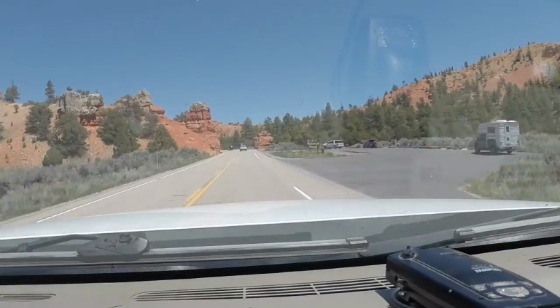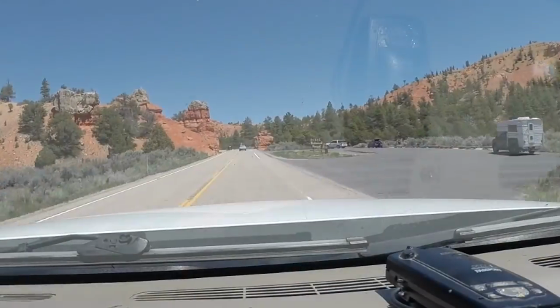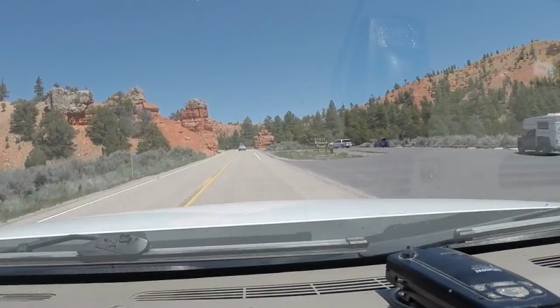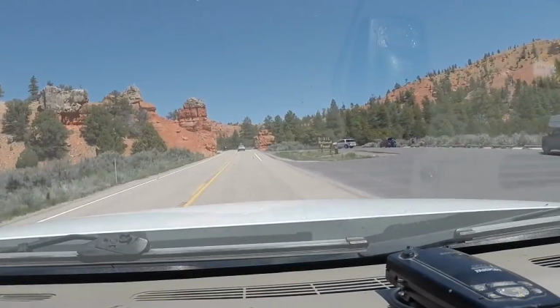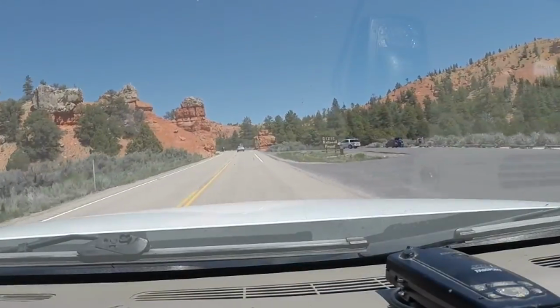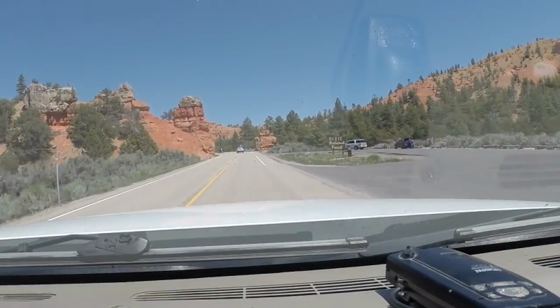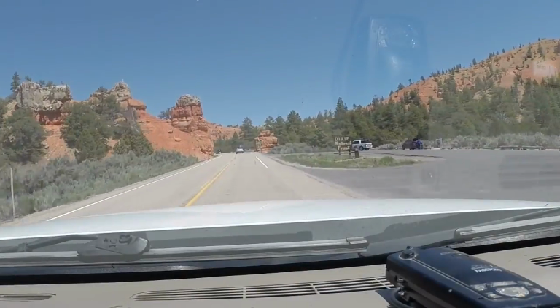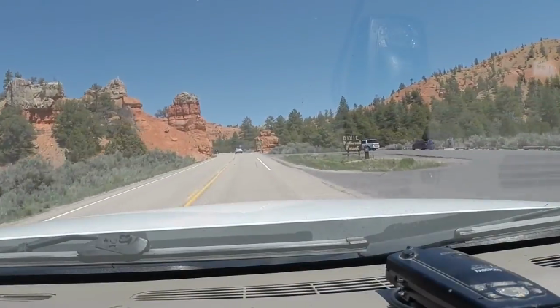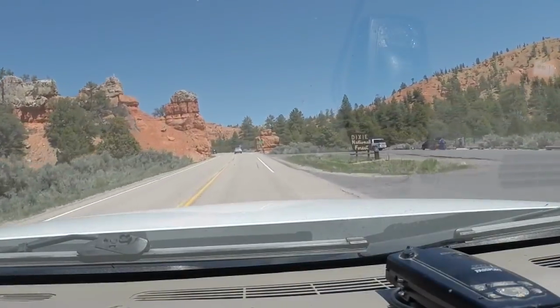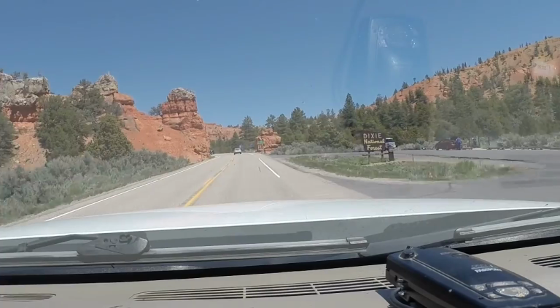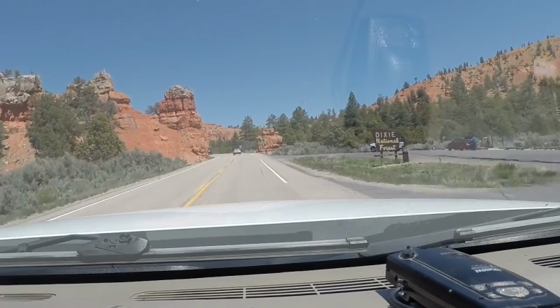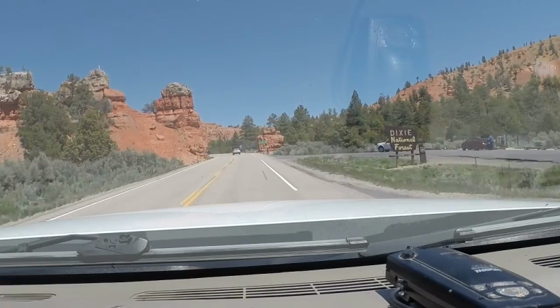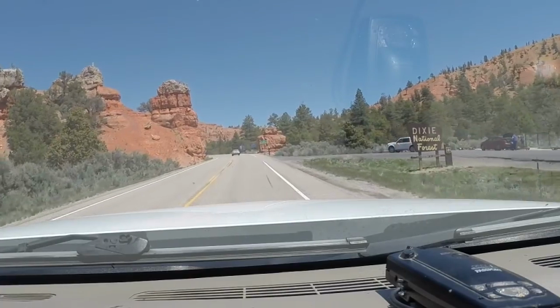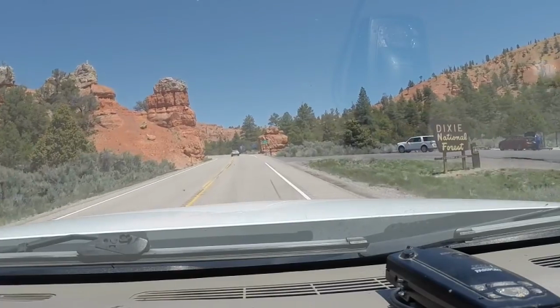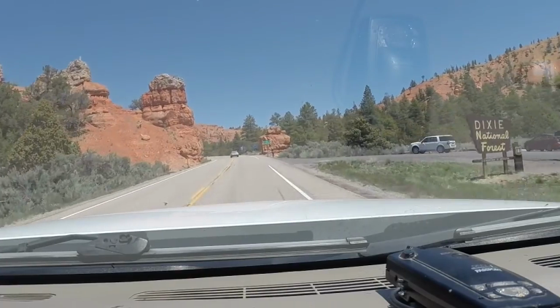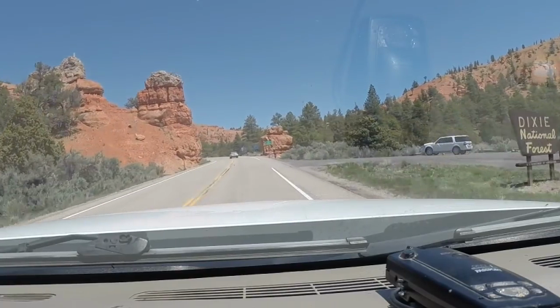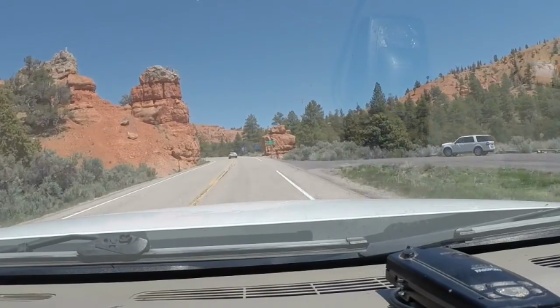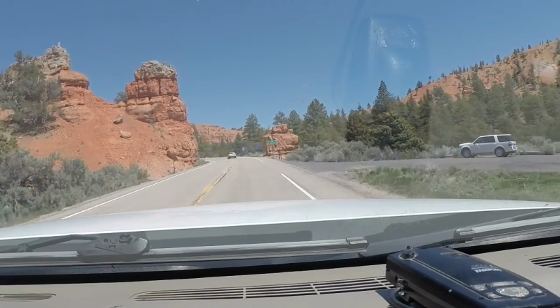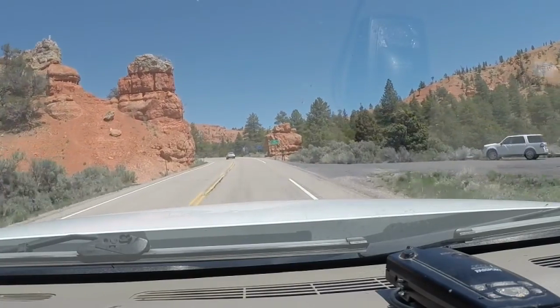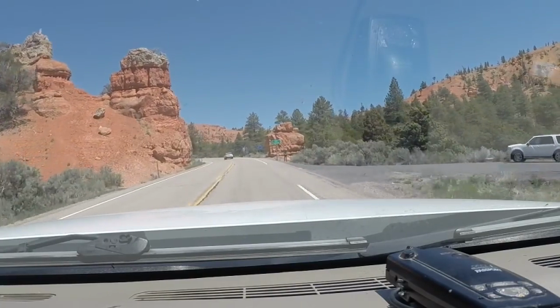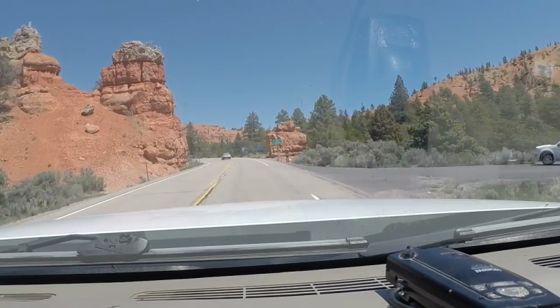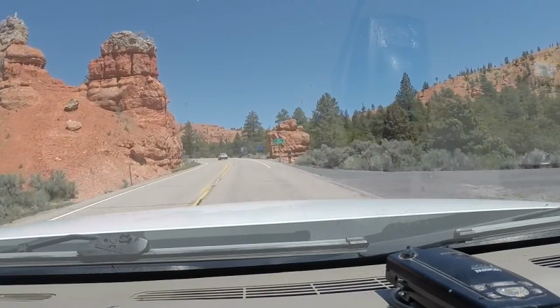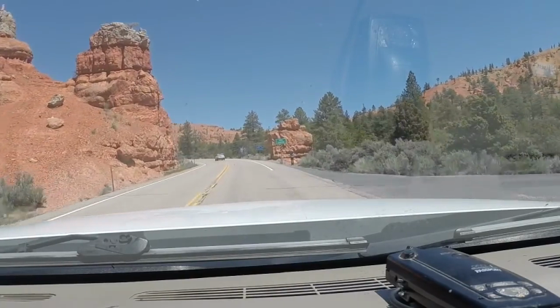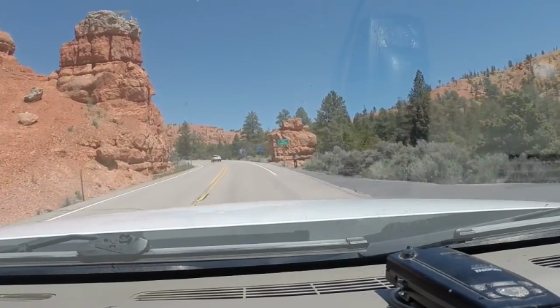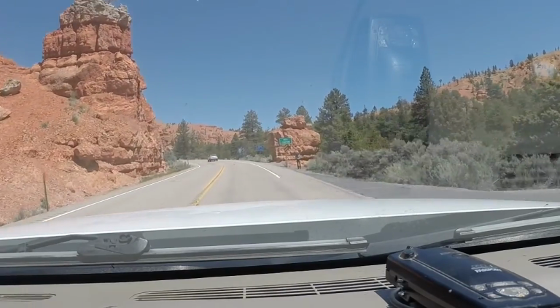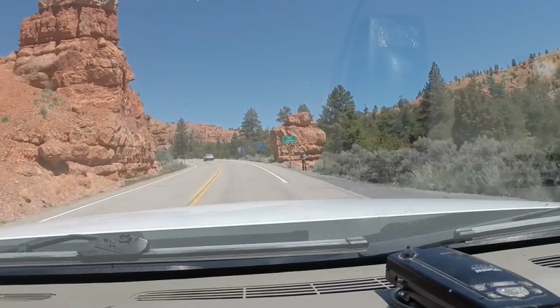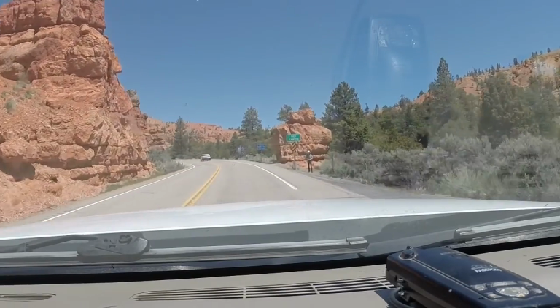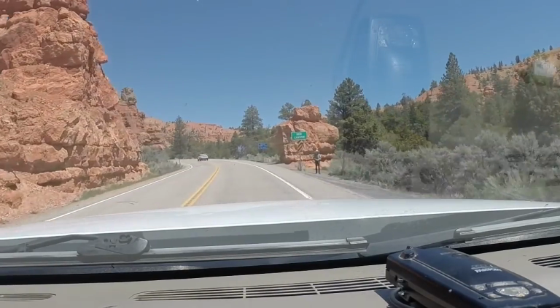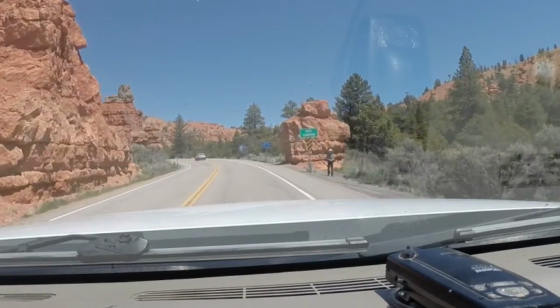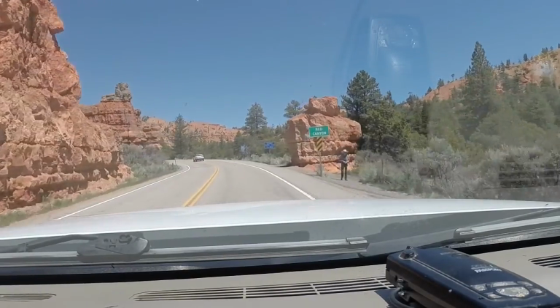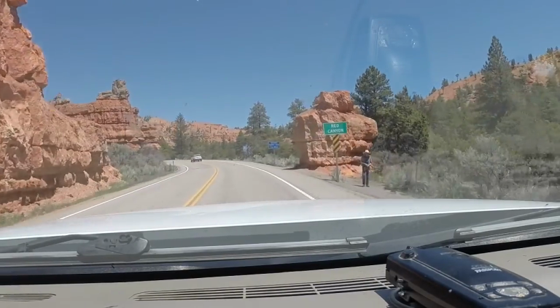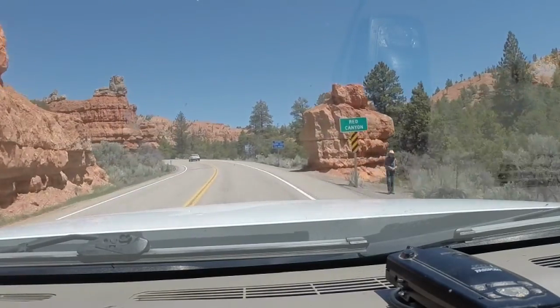All right, we're entering Dixie National Forest, Red Canyon.